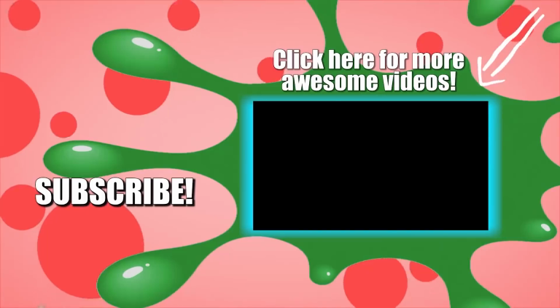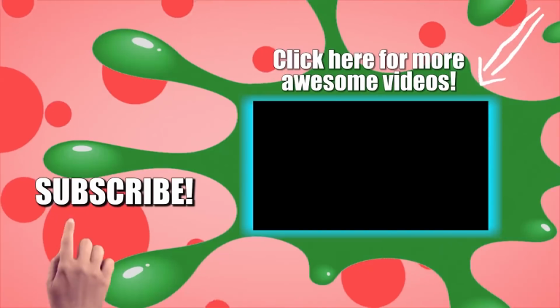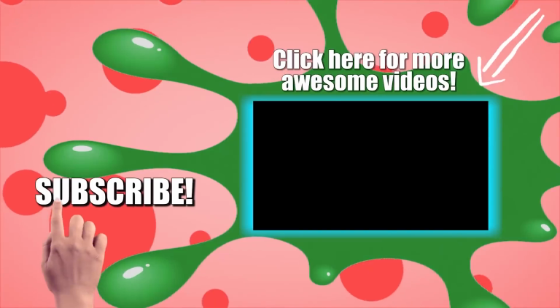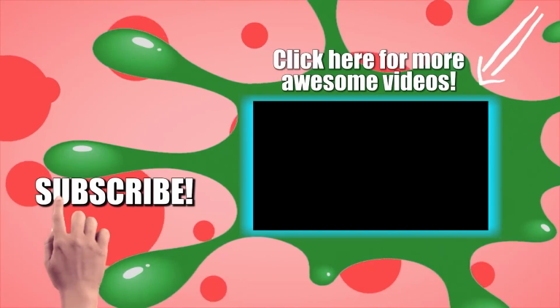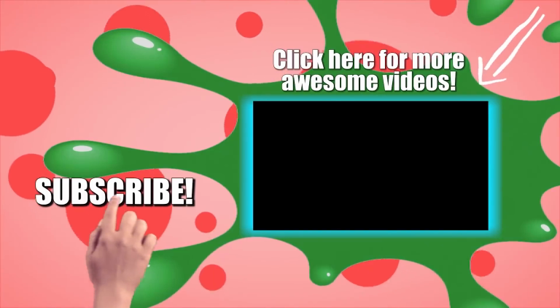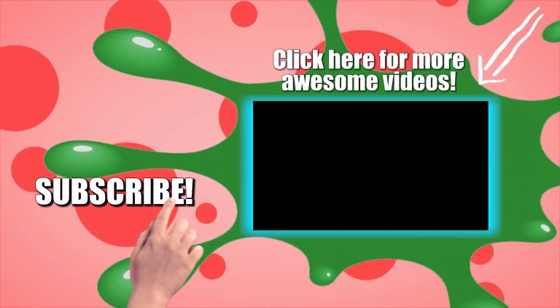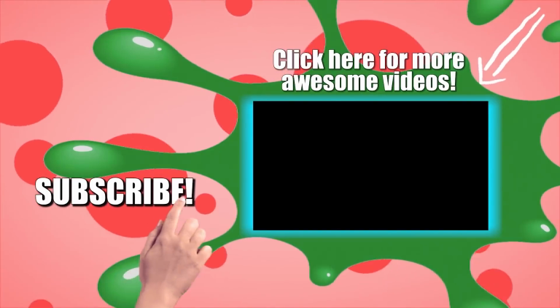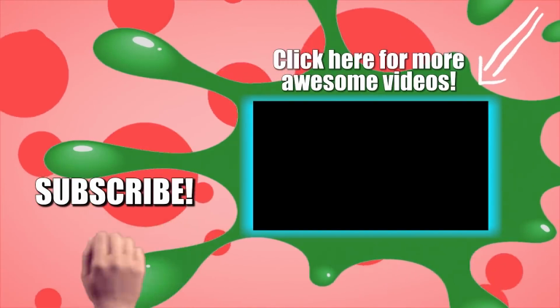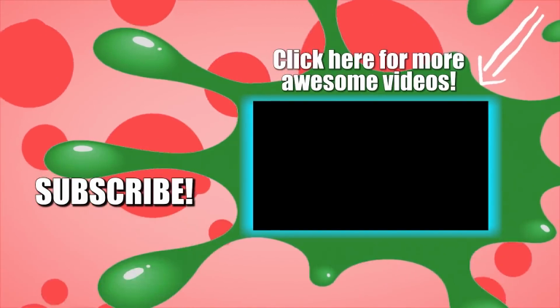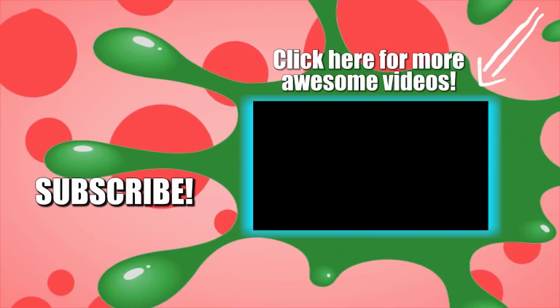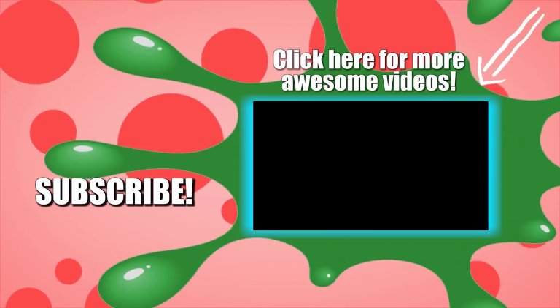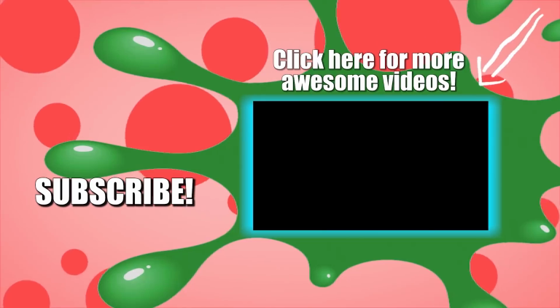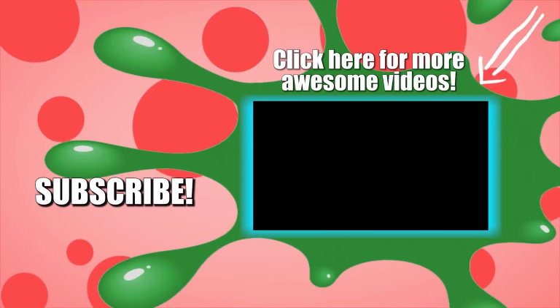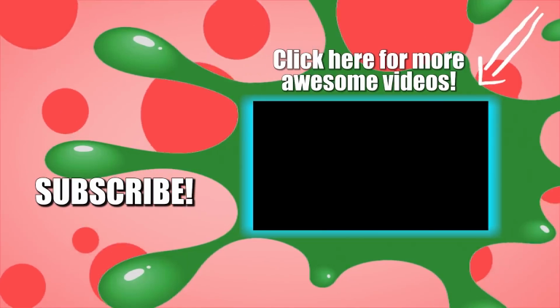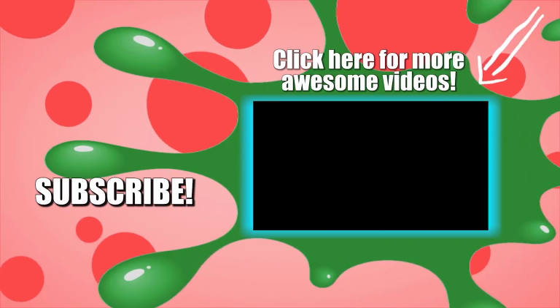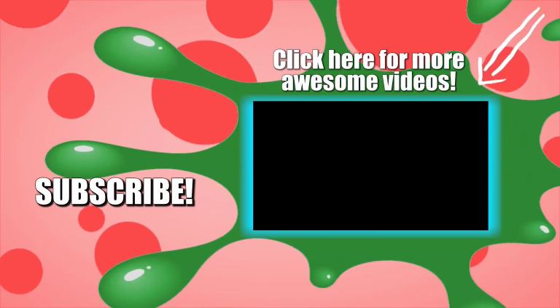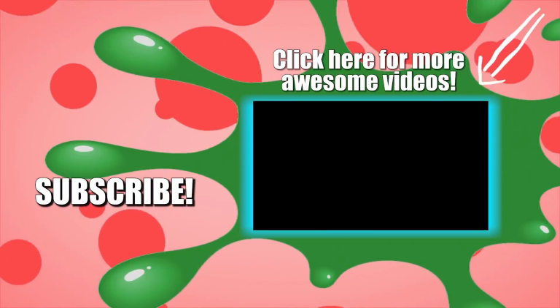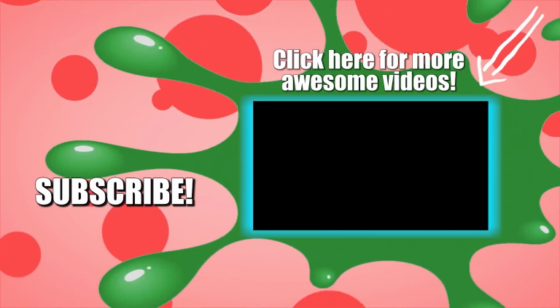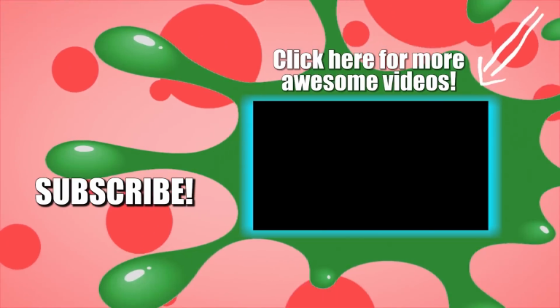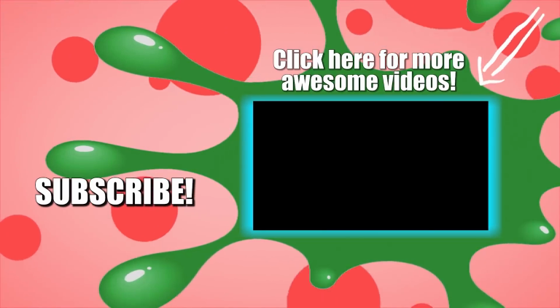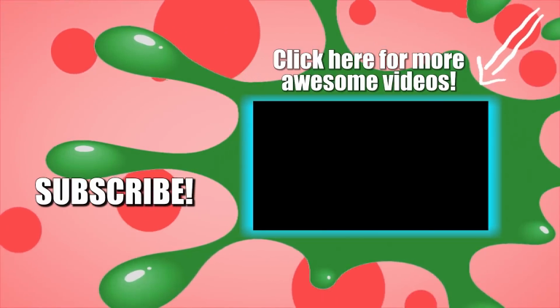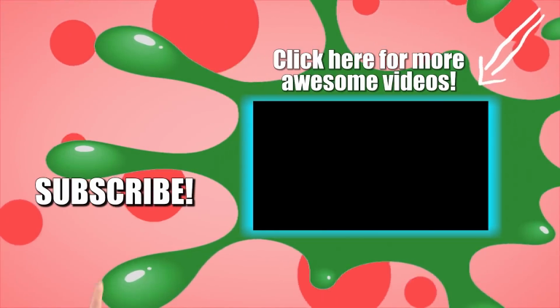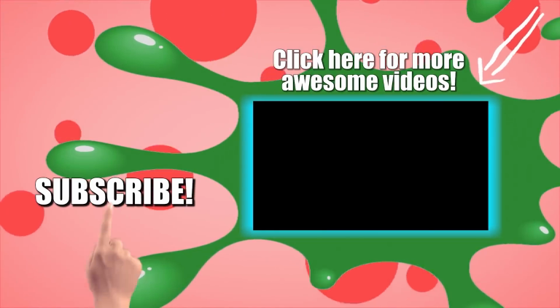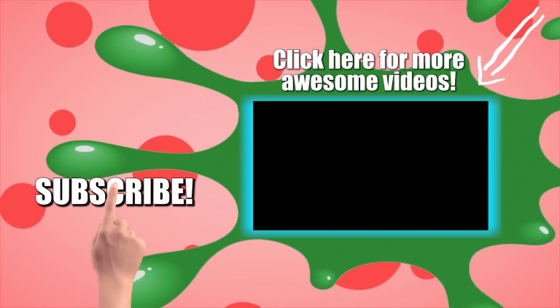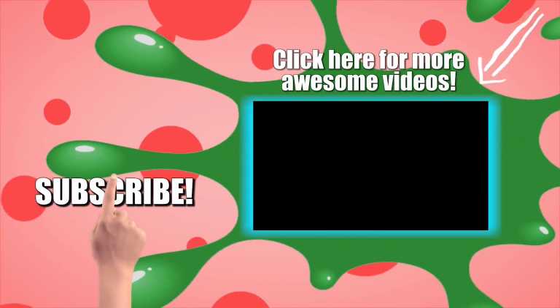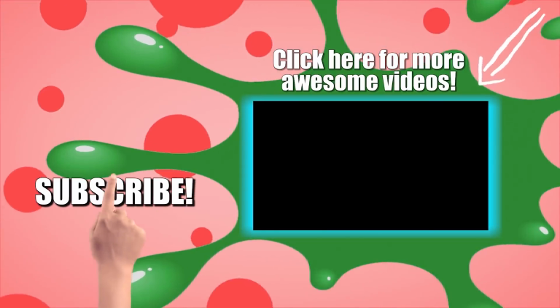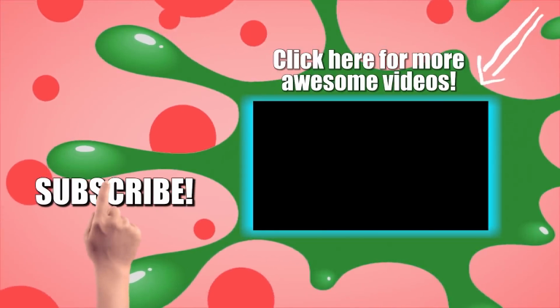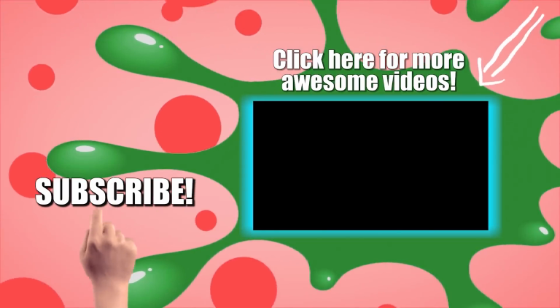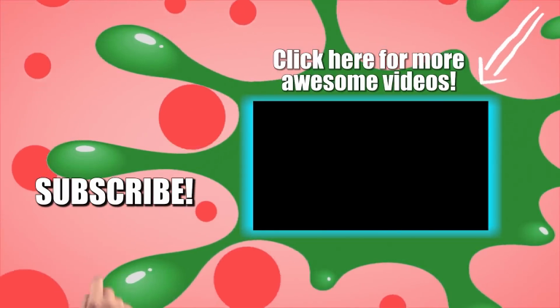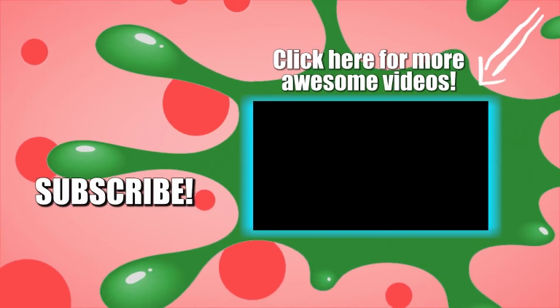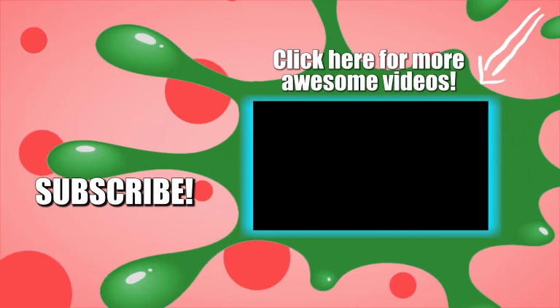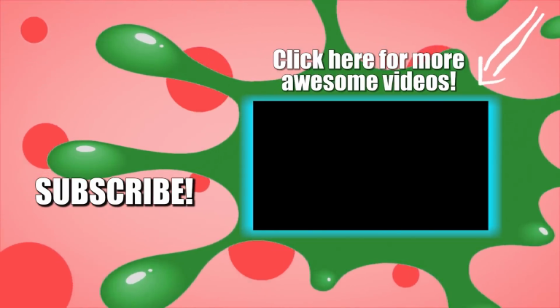And that's it for our video. Make sure to hit that like button and subscribe to our channel. See you next time!